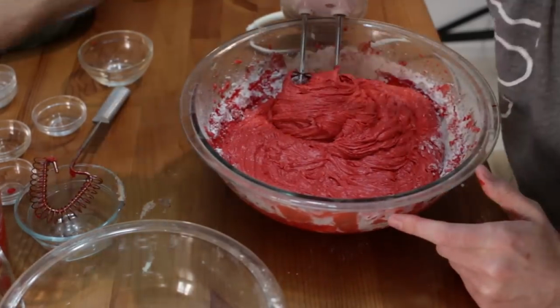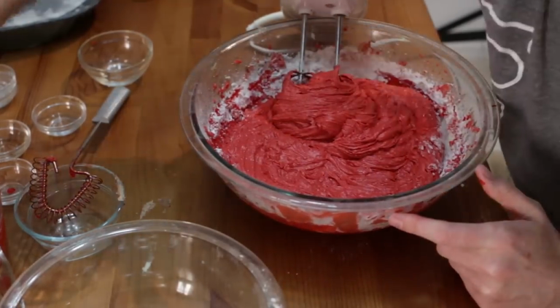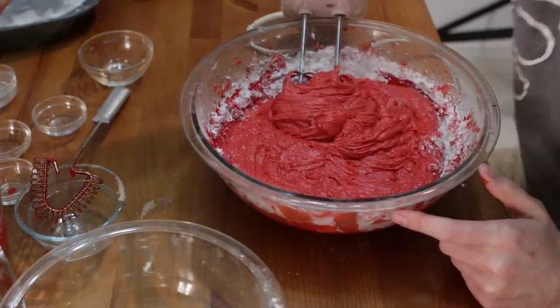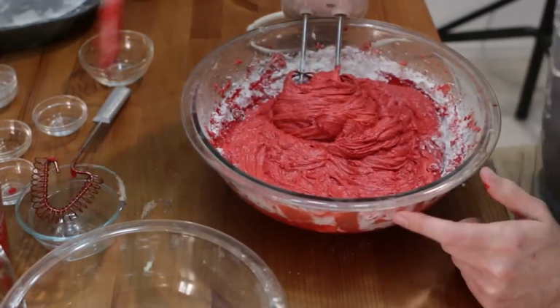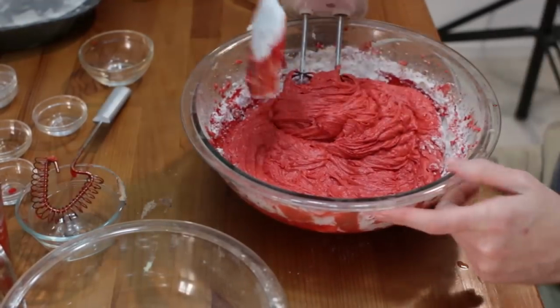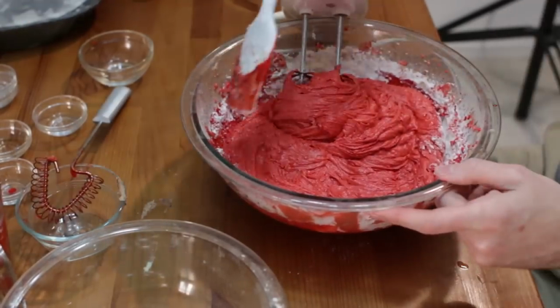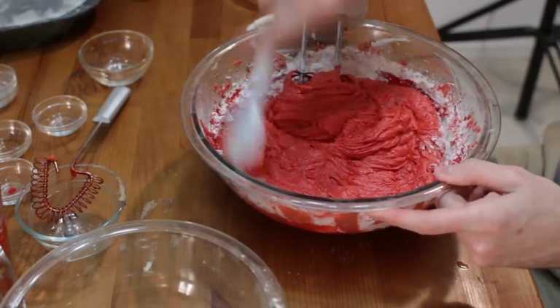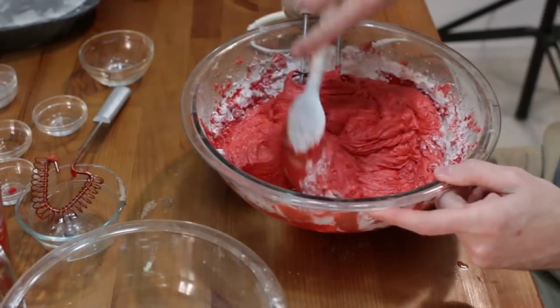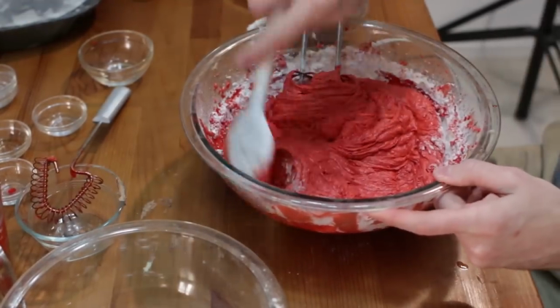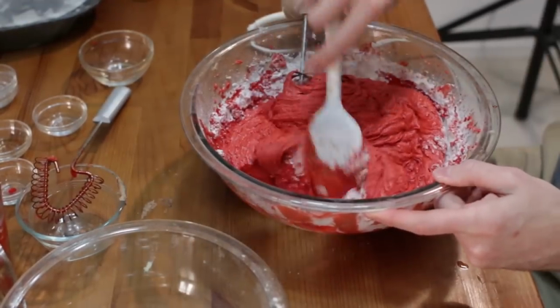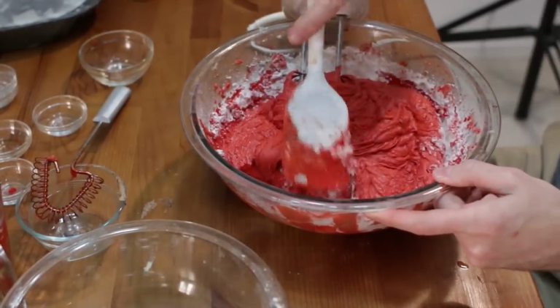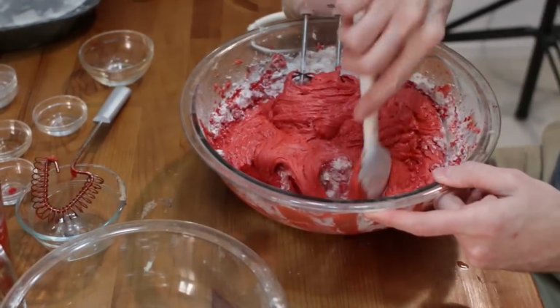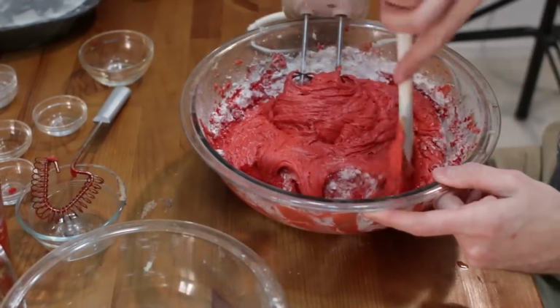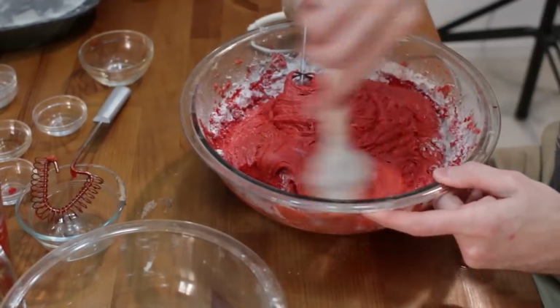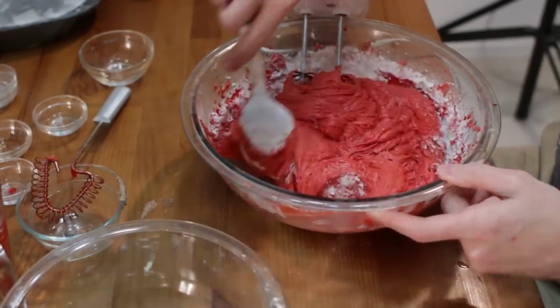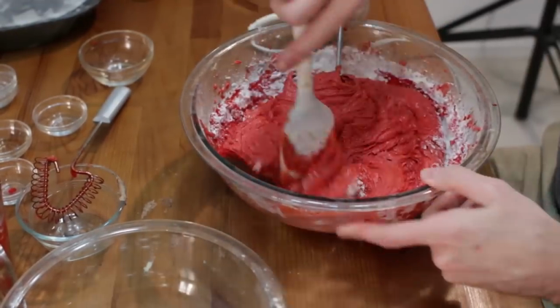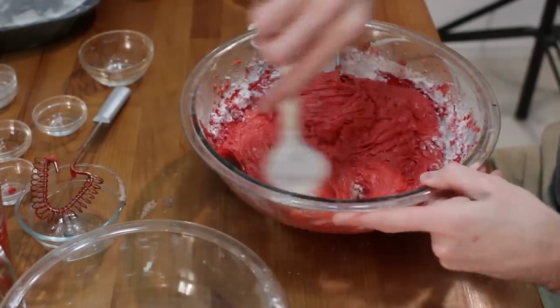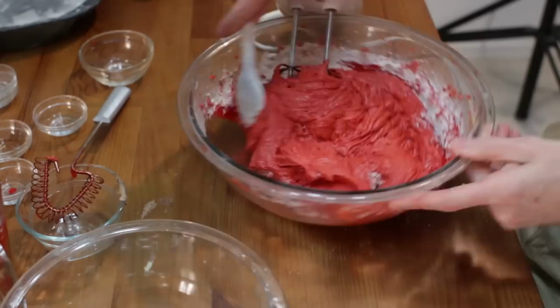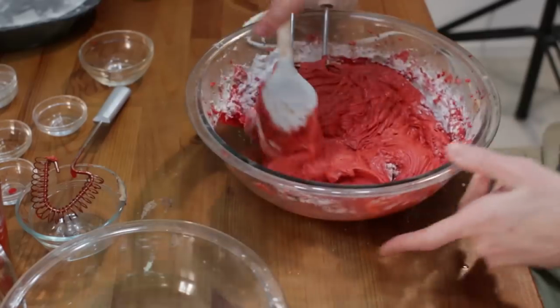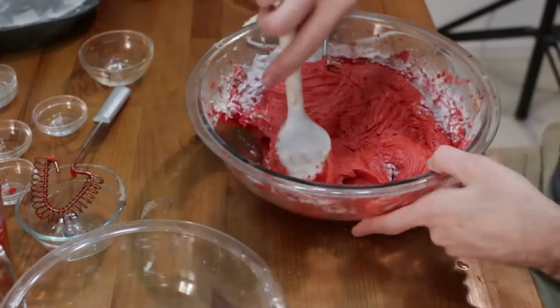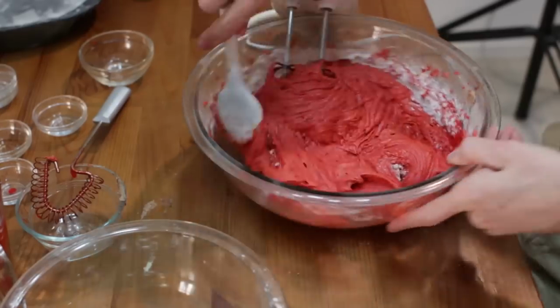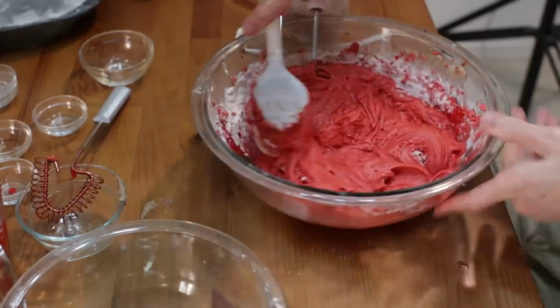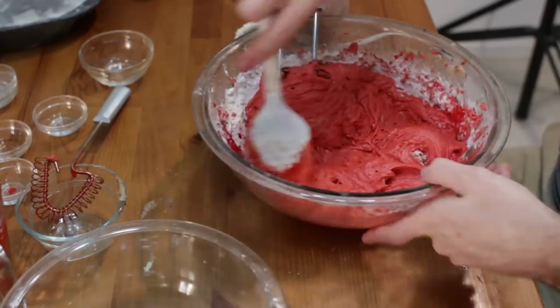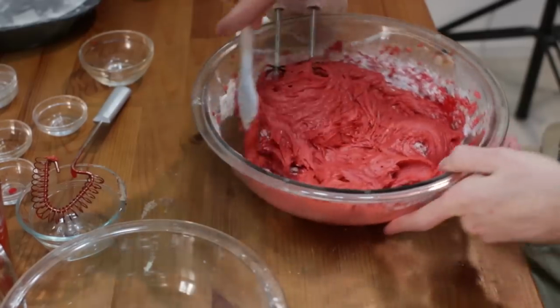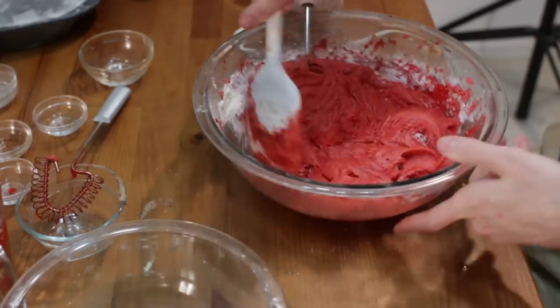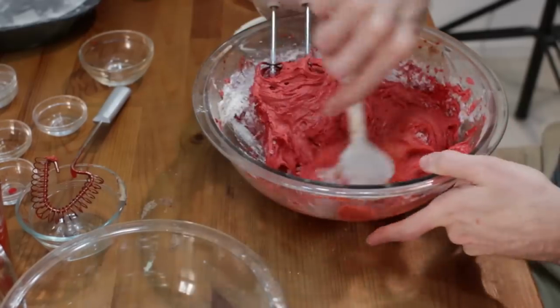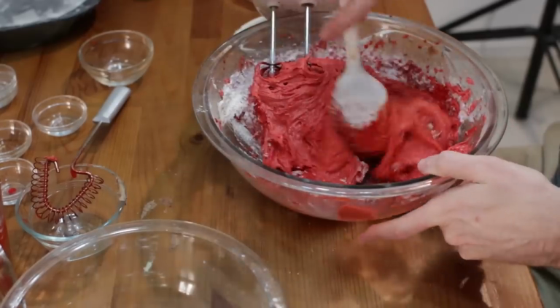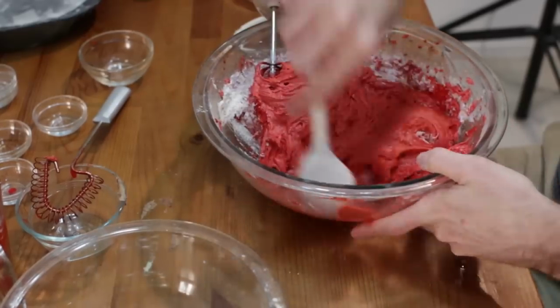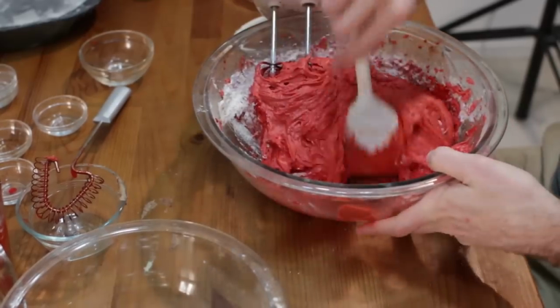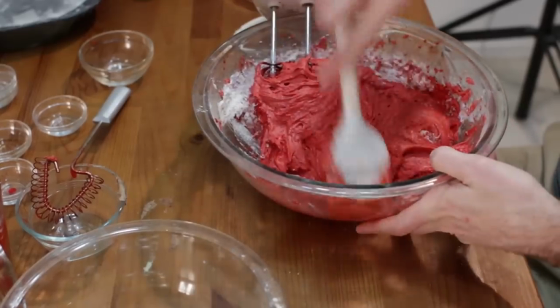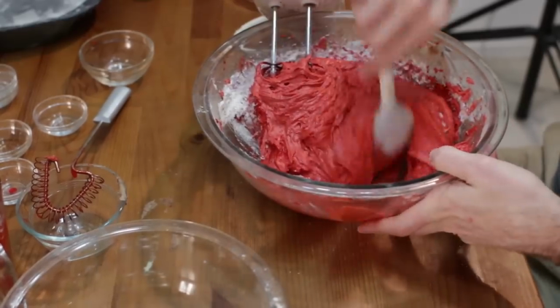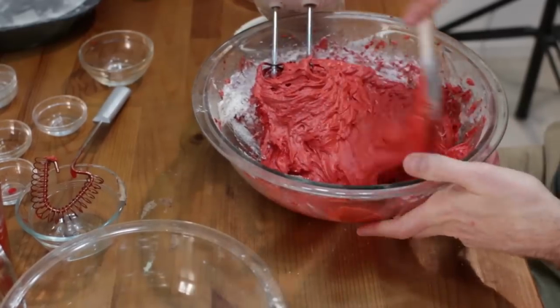Looking good. Another scrape of the sides.